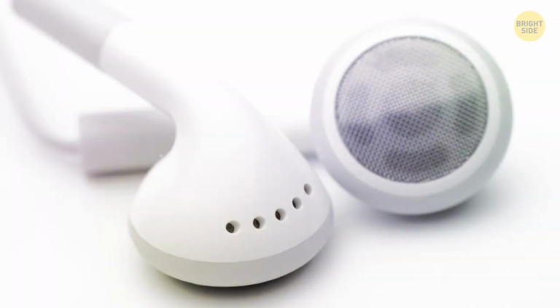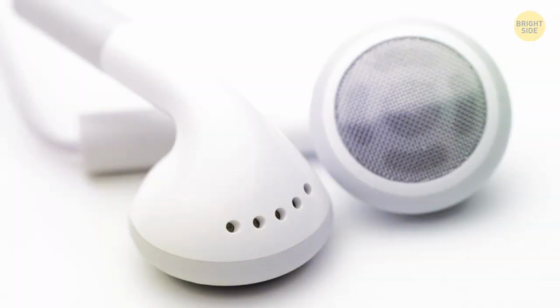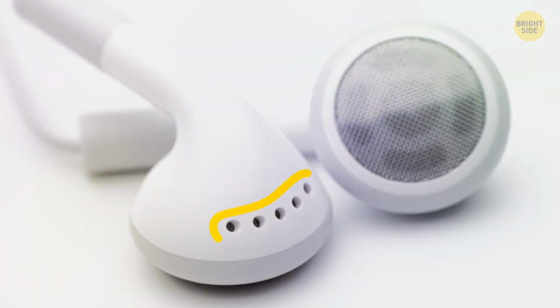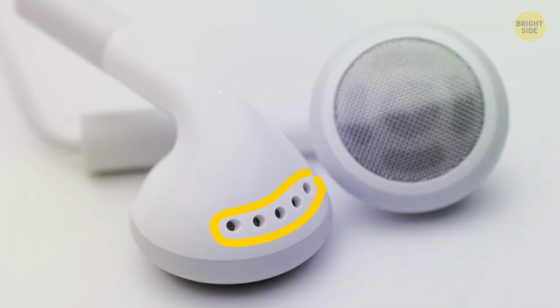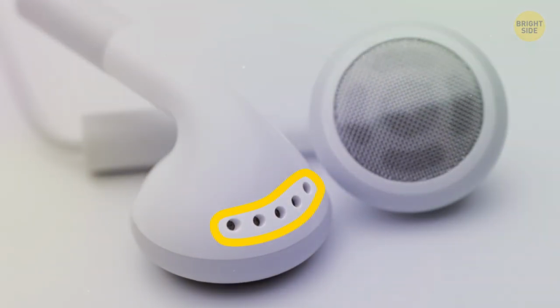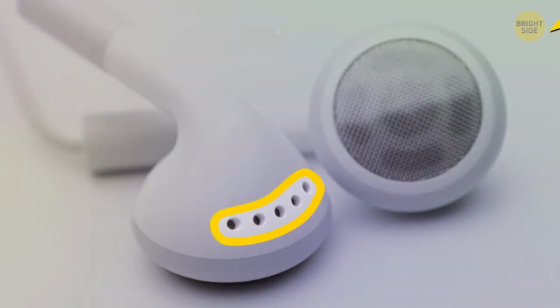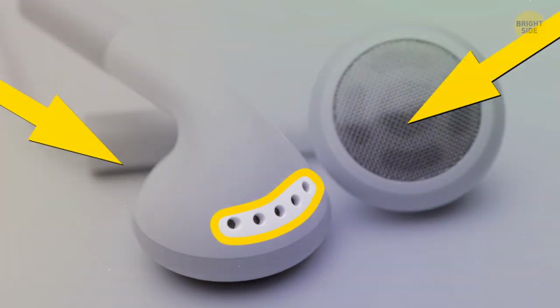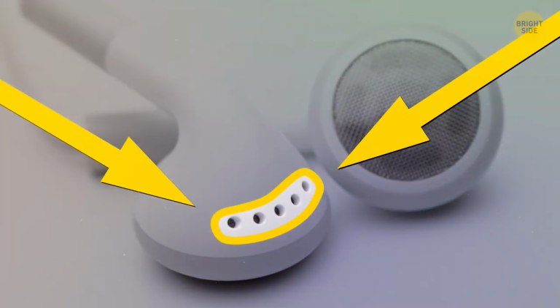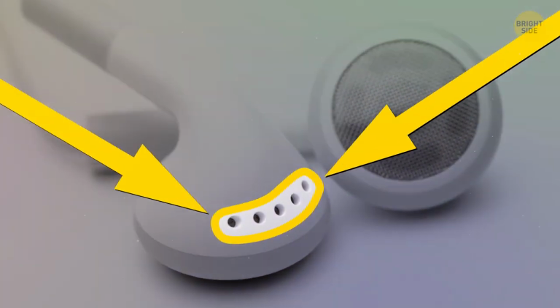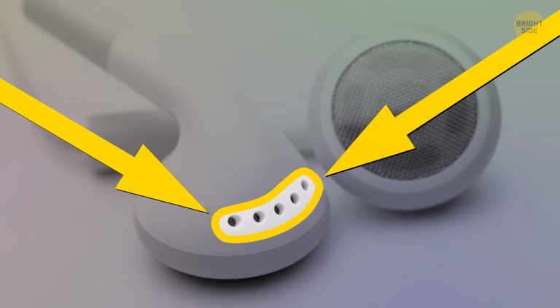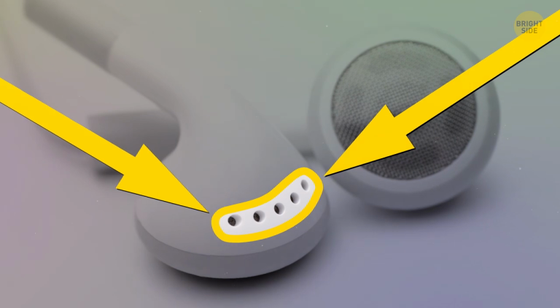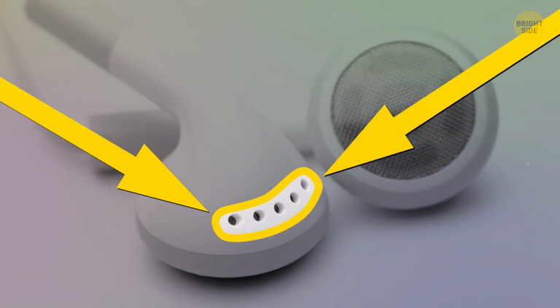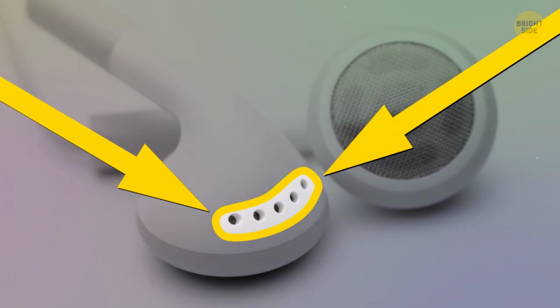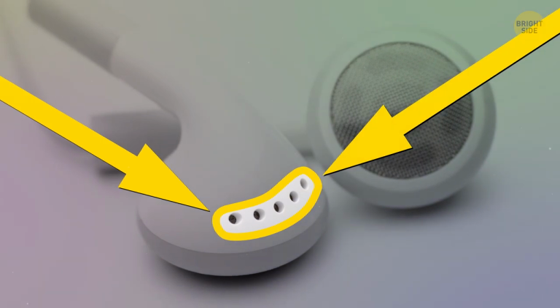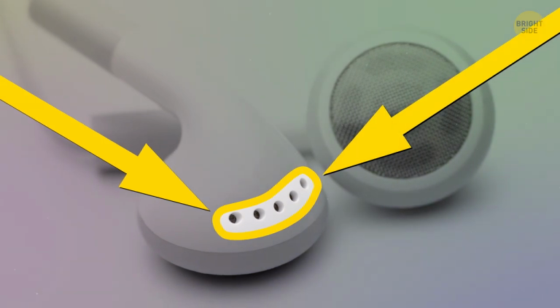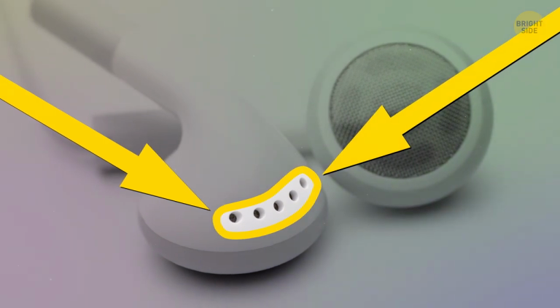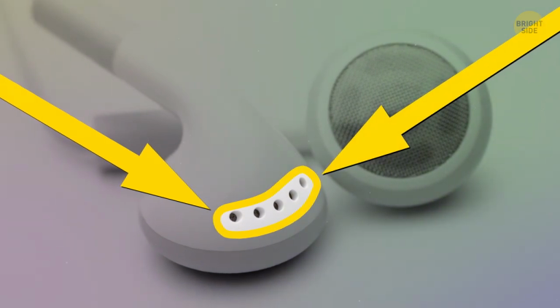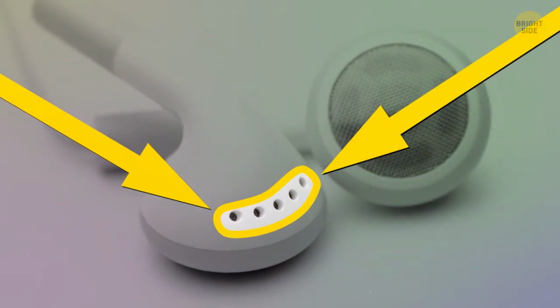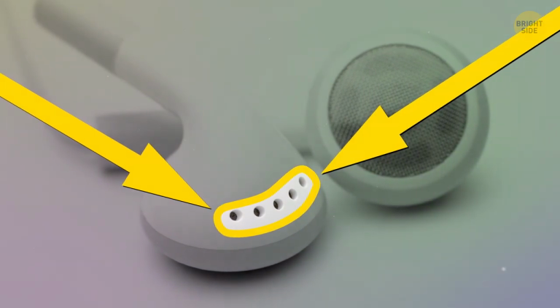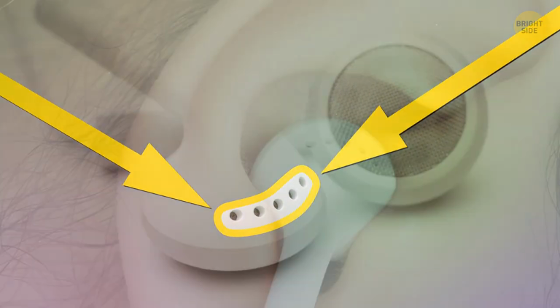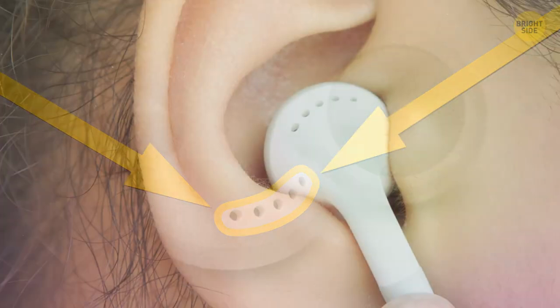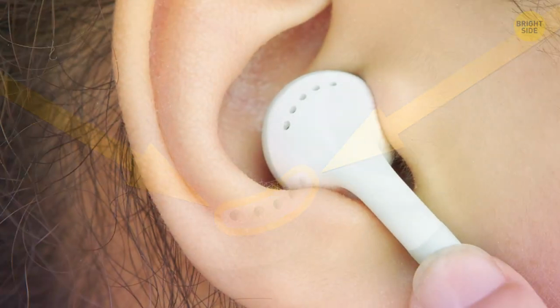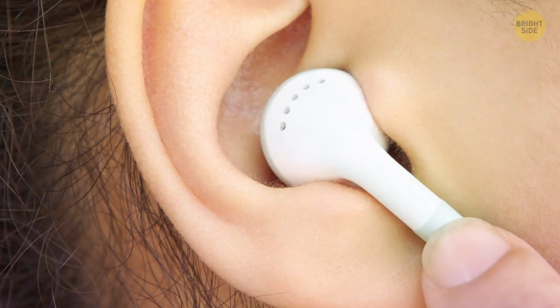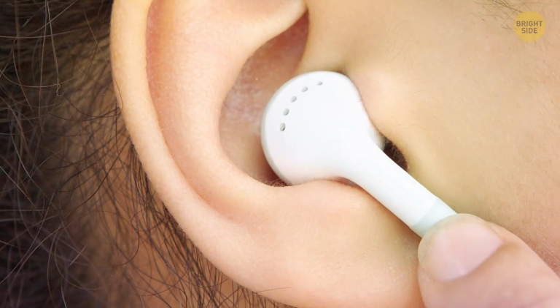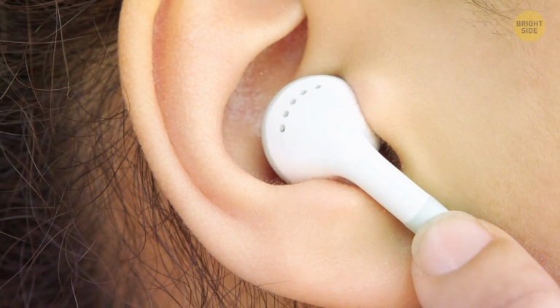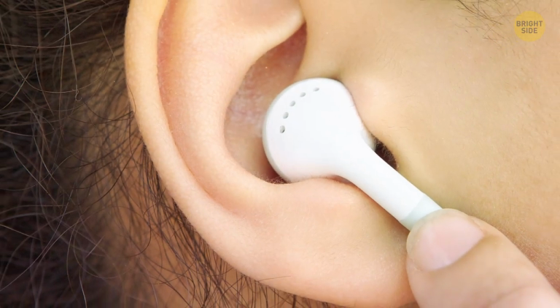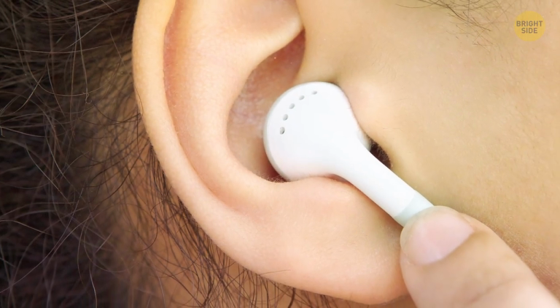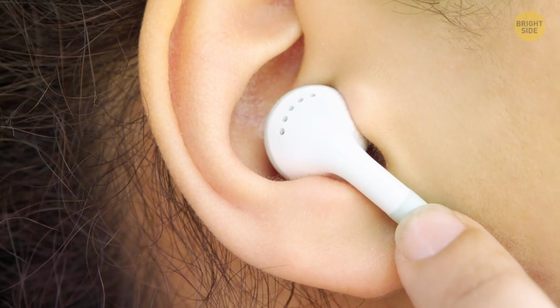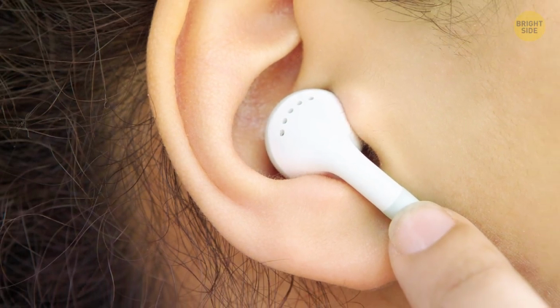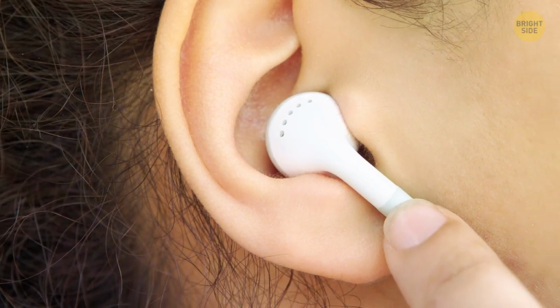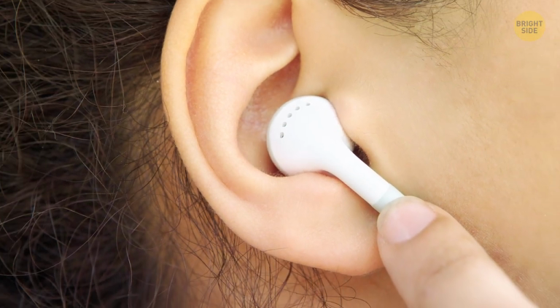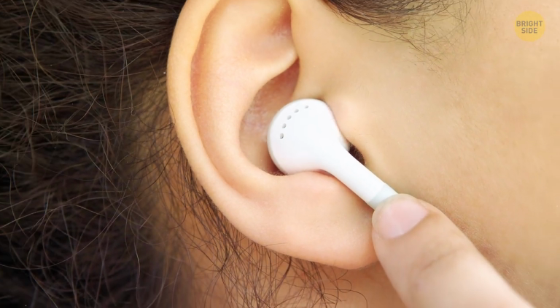Small holes on your headphones let the air circulate, which is a must for good sound quality.